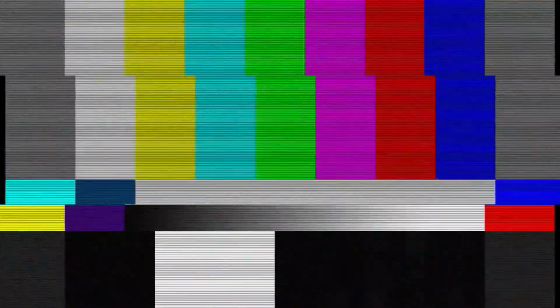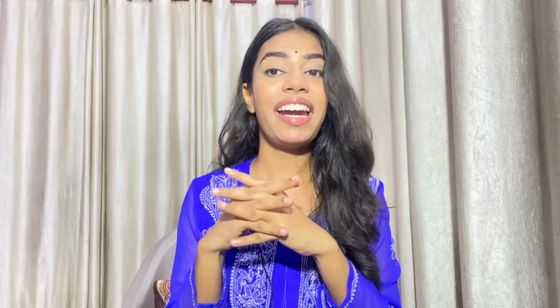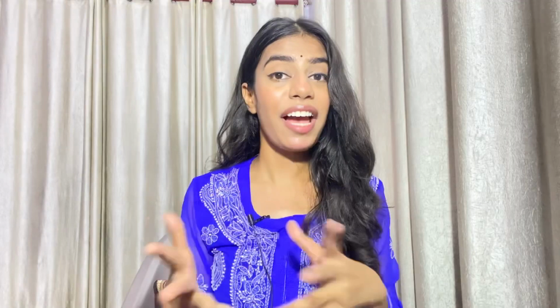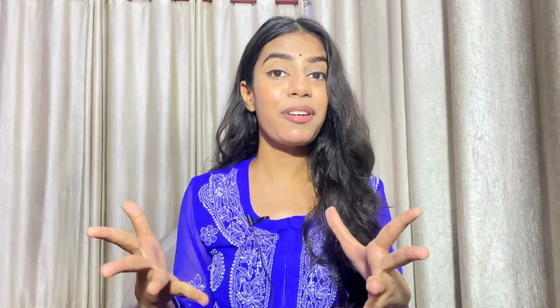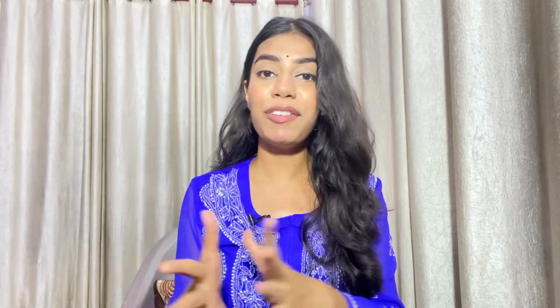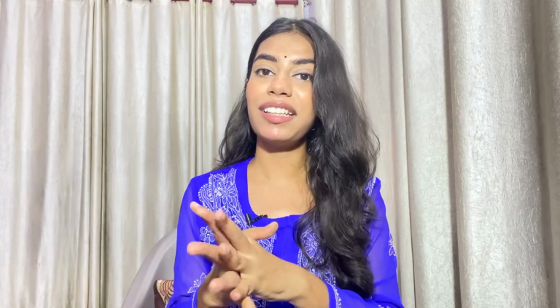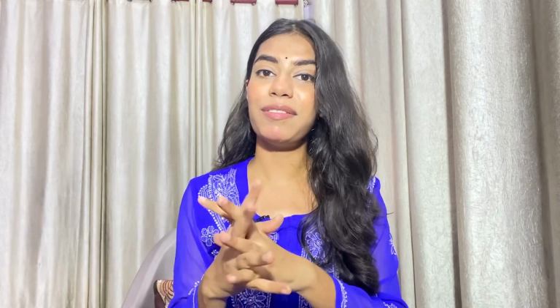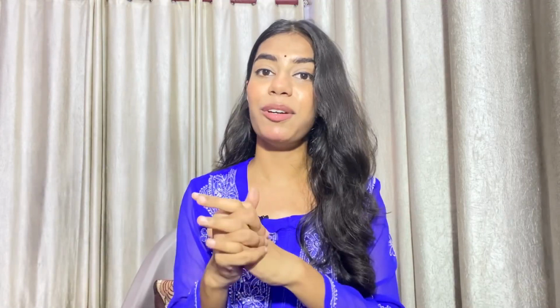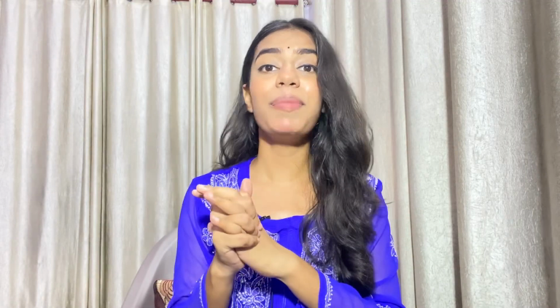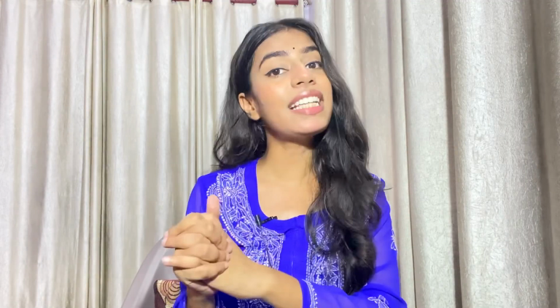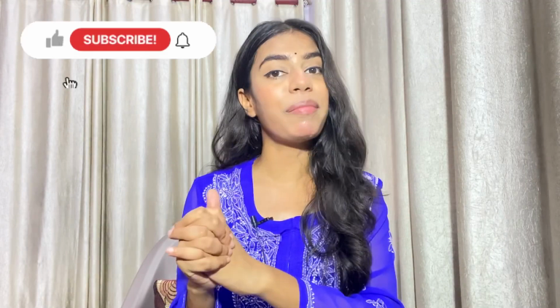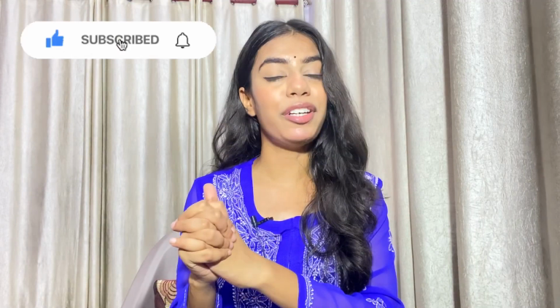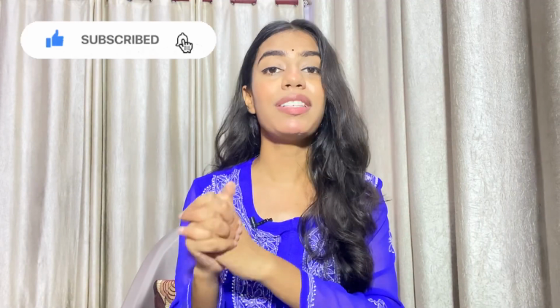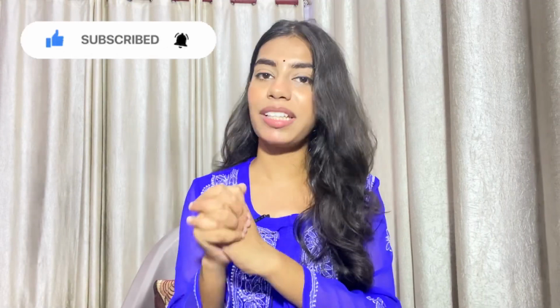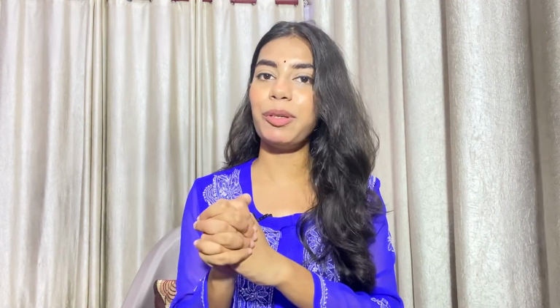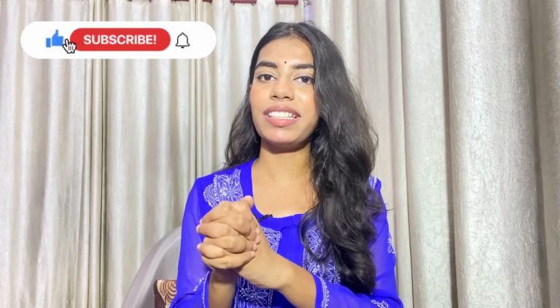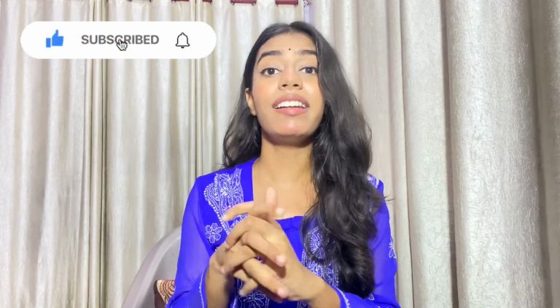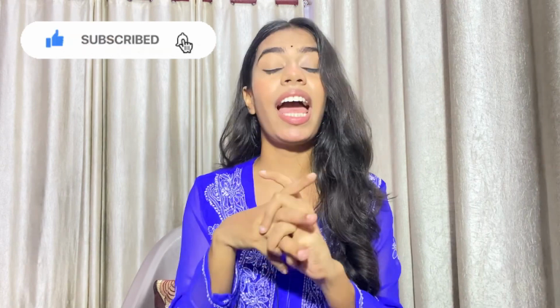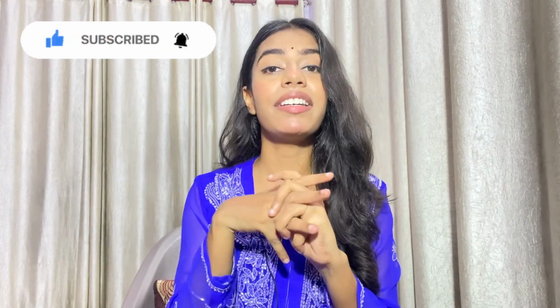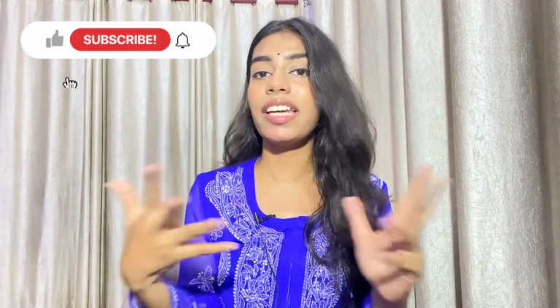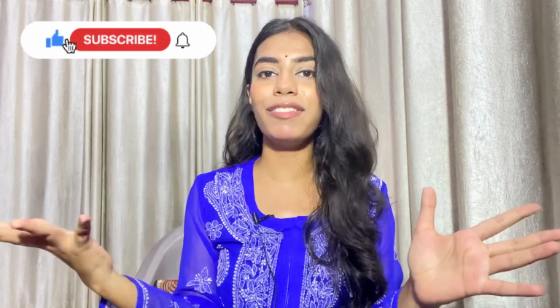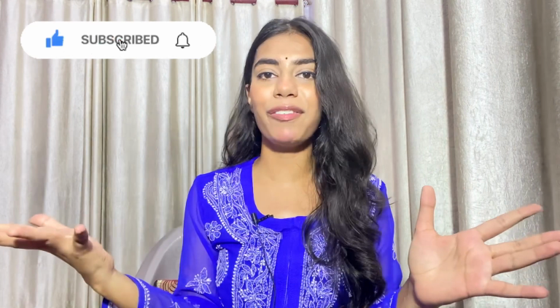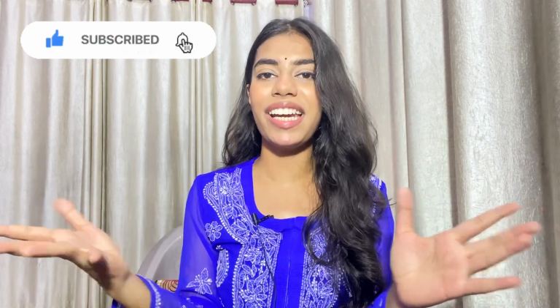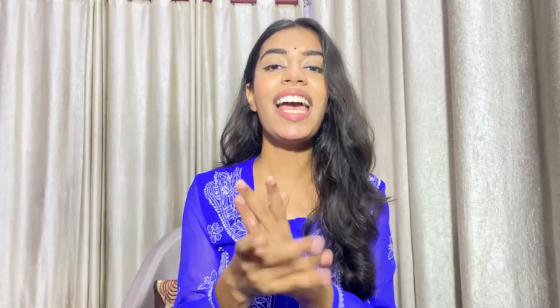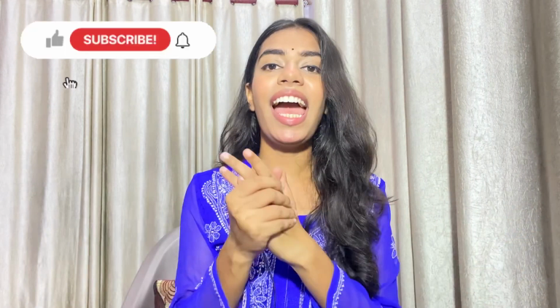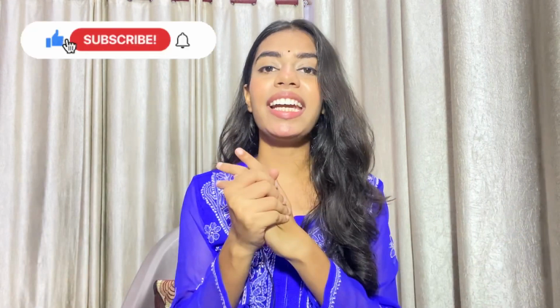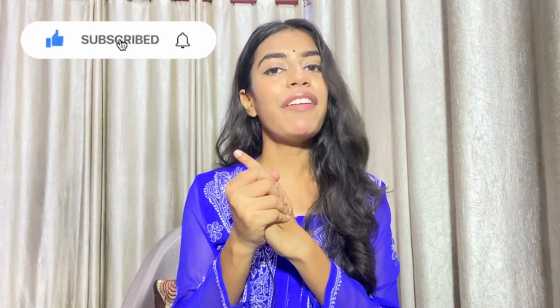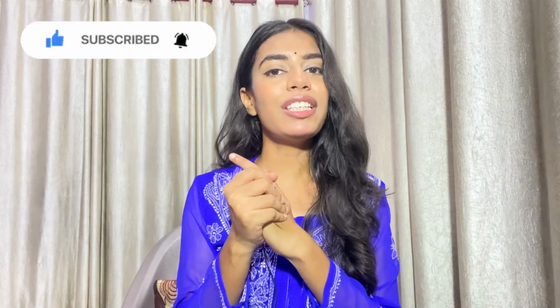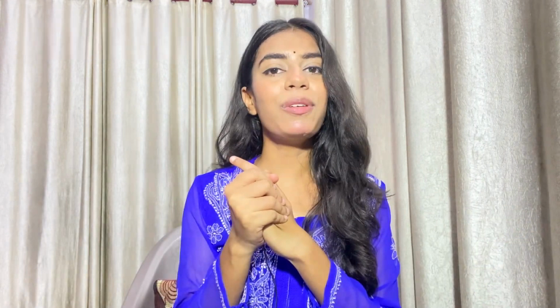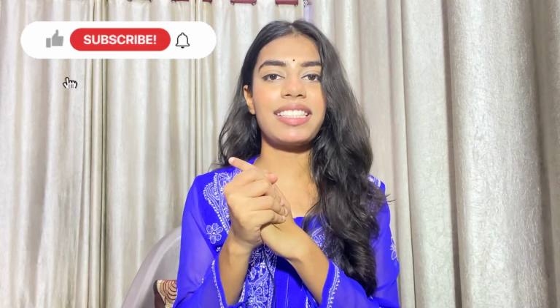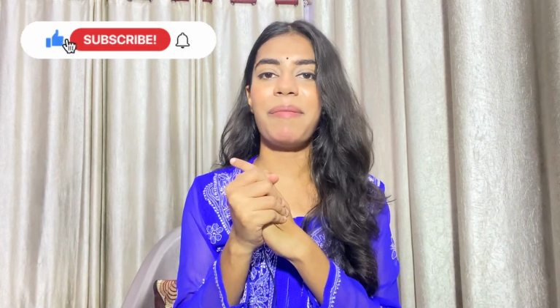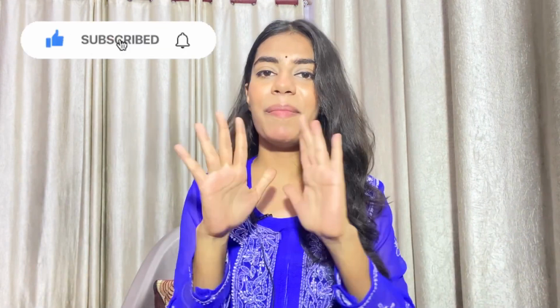If you liked this video, please like my video, subscribe to my channel, and share it with your friends. I will see you next time. Bye!